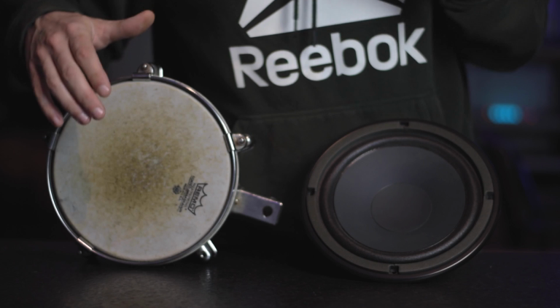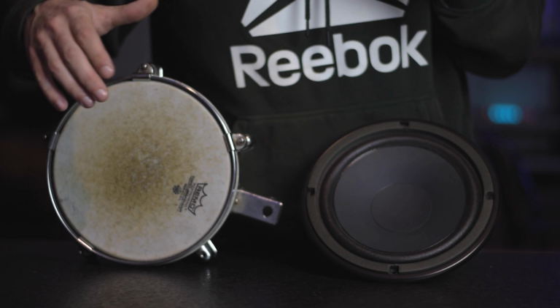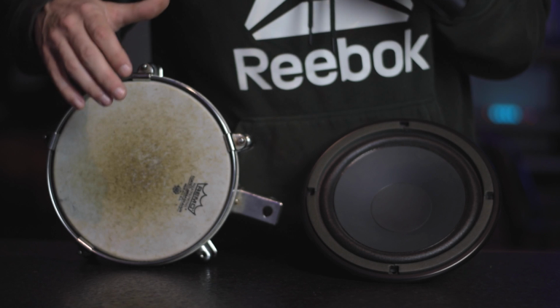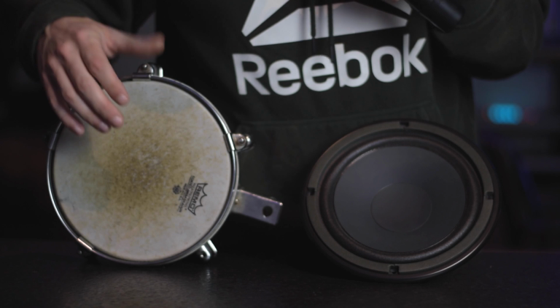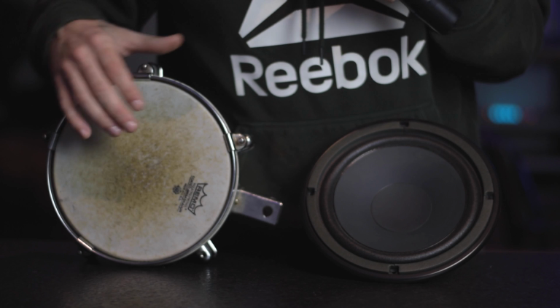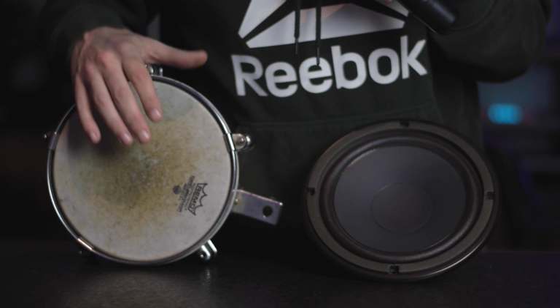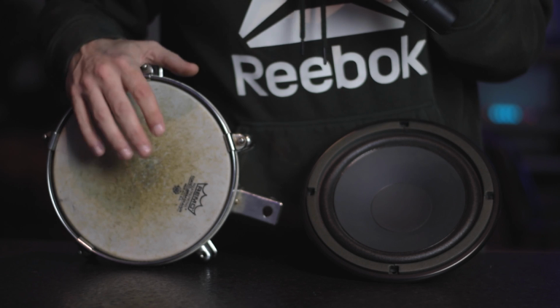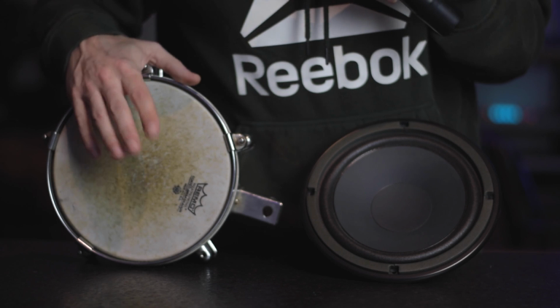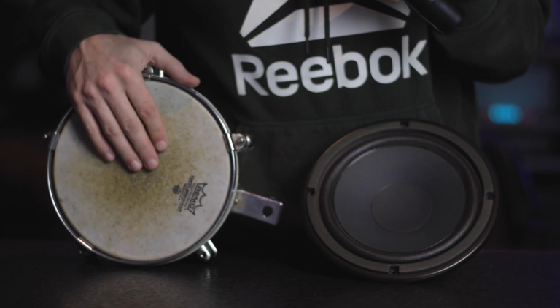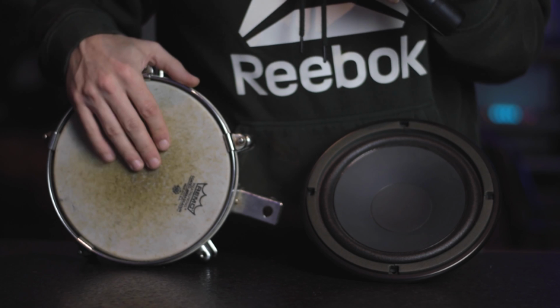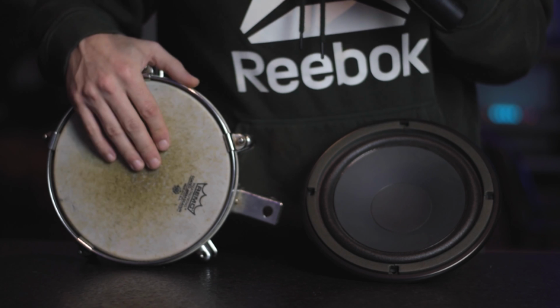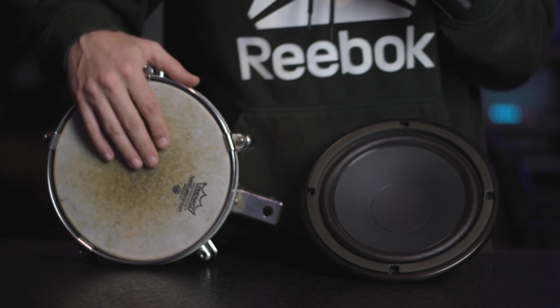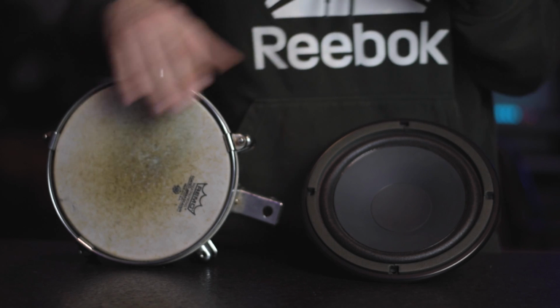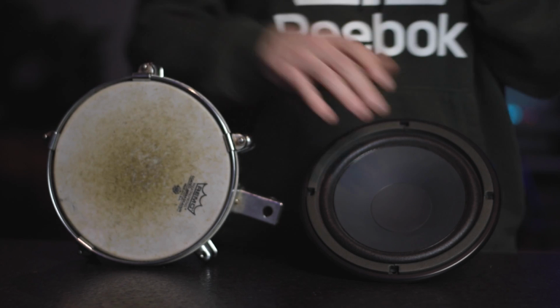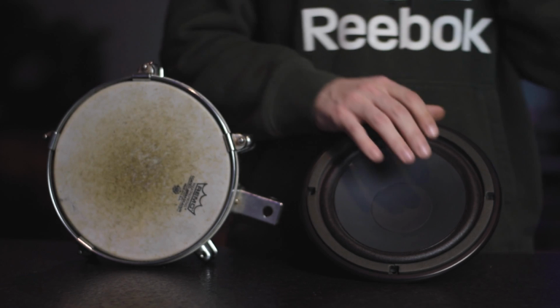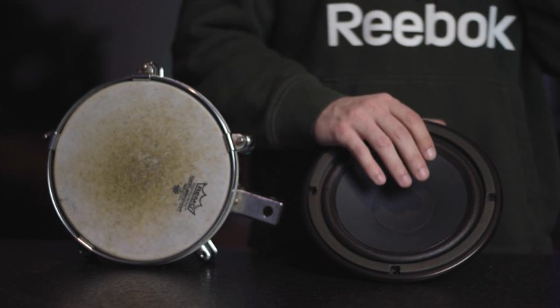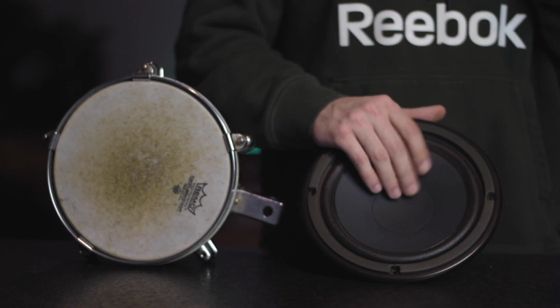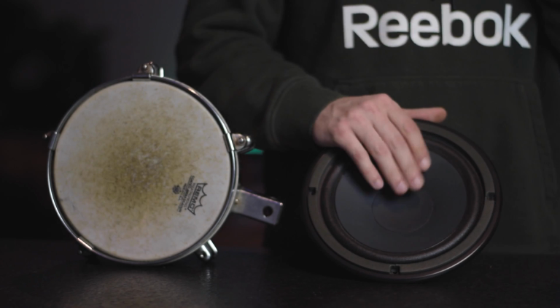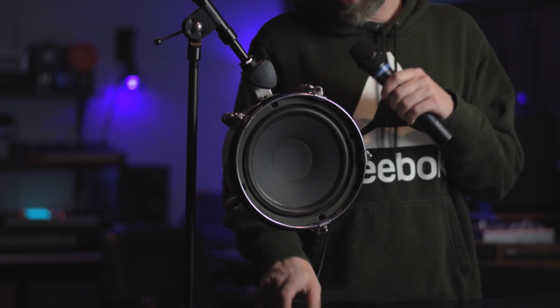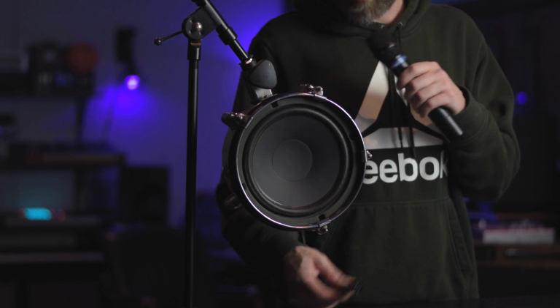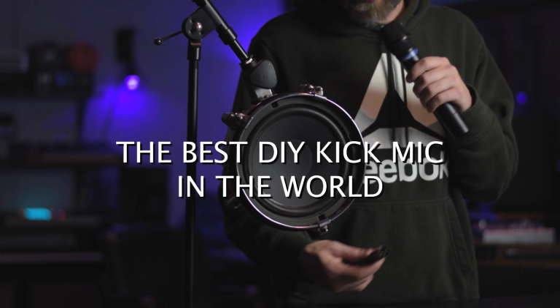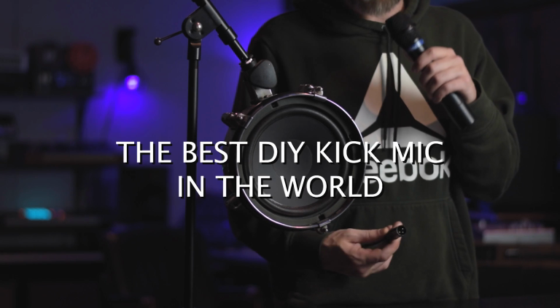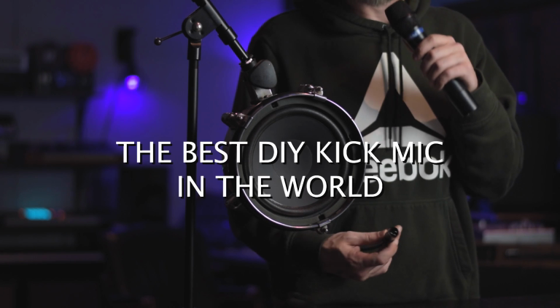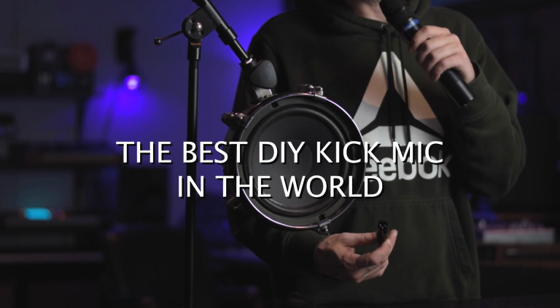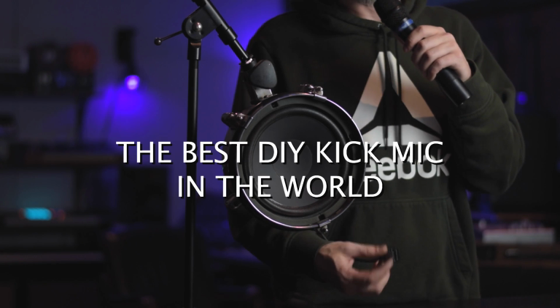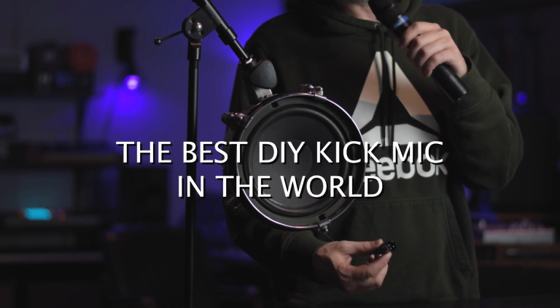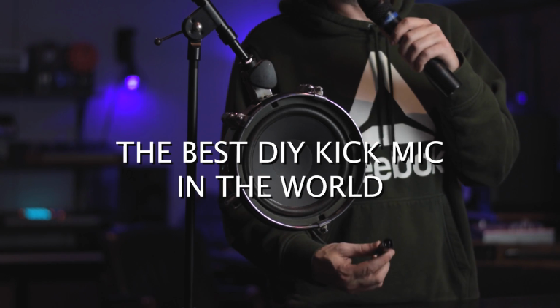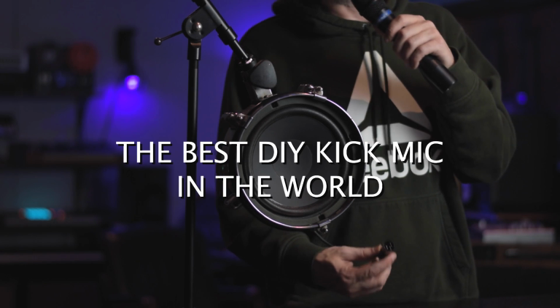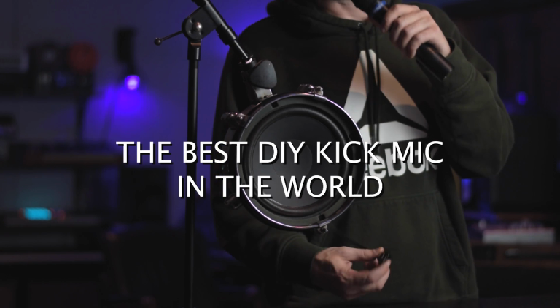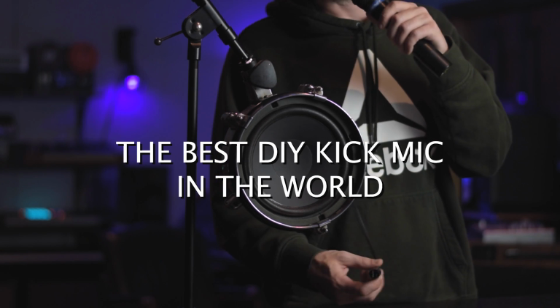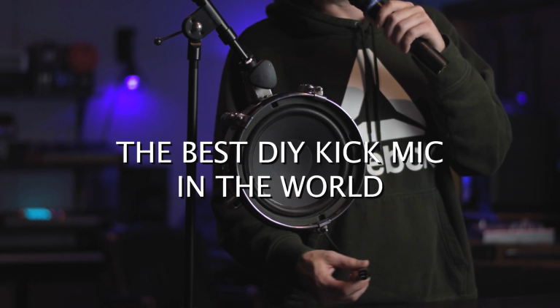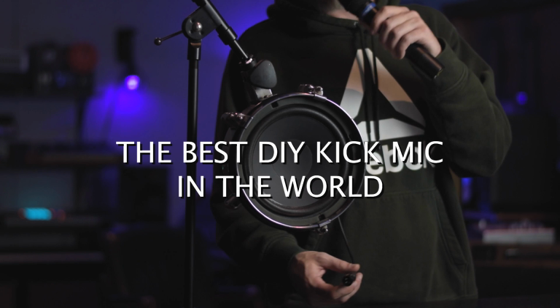Today, we're going to be turning this drum and this speaker into a badass DIY sub kick like this.